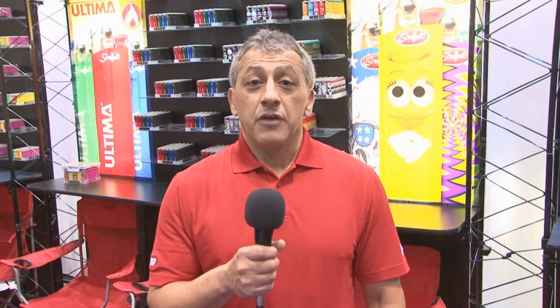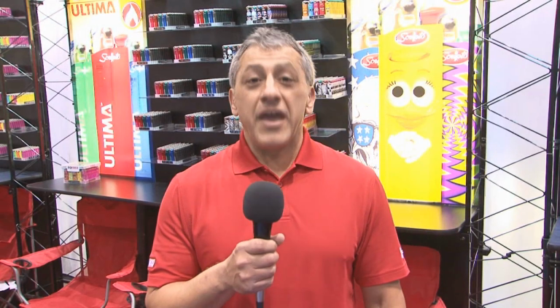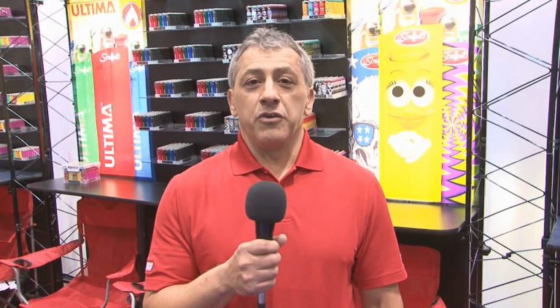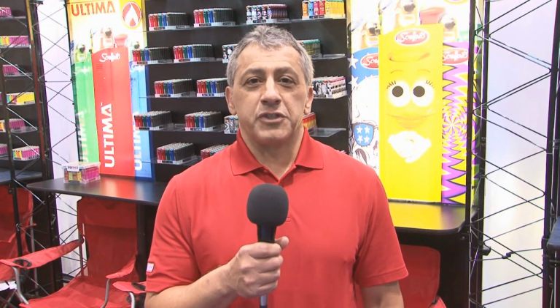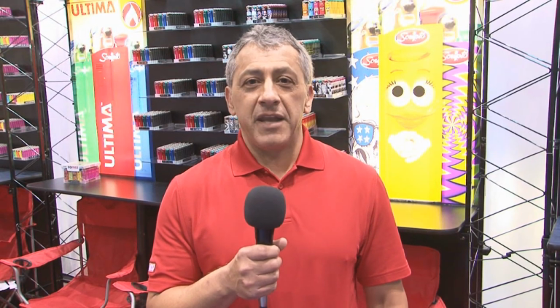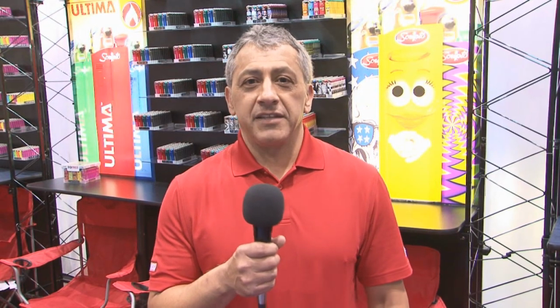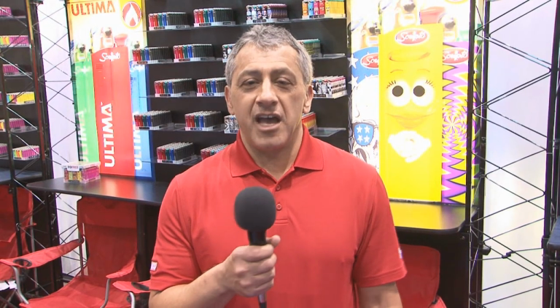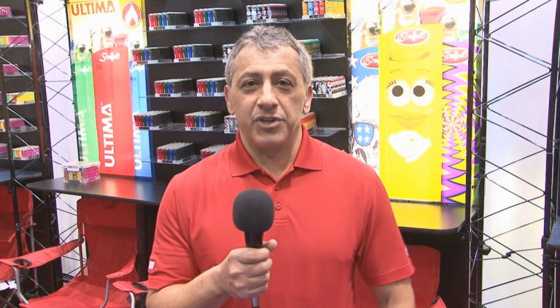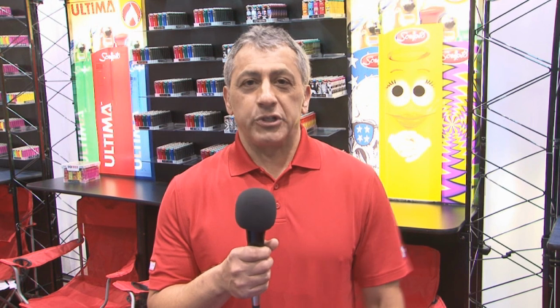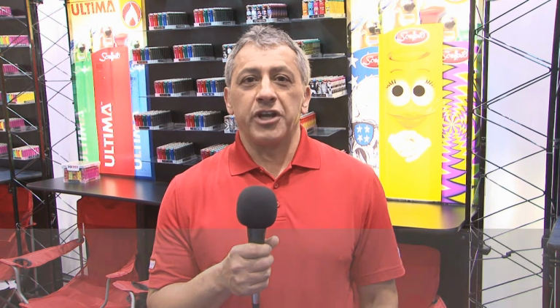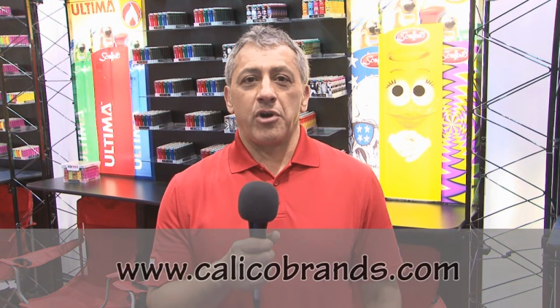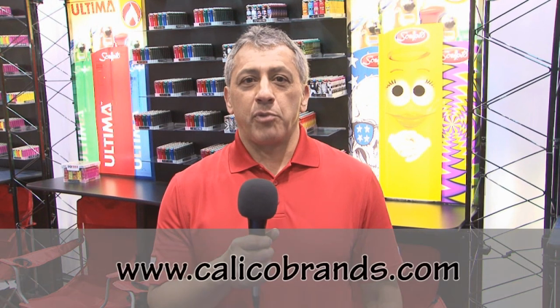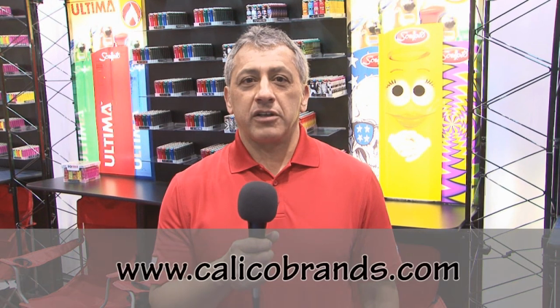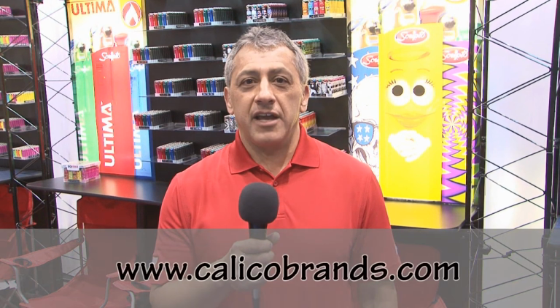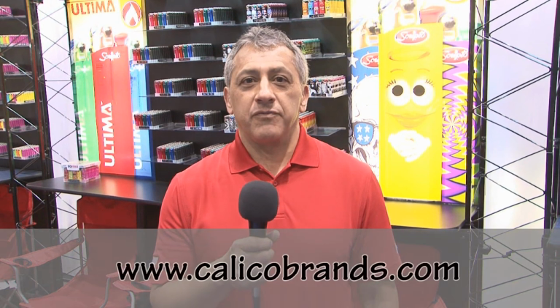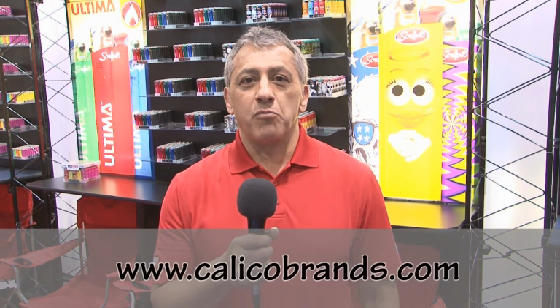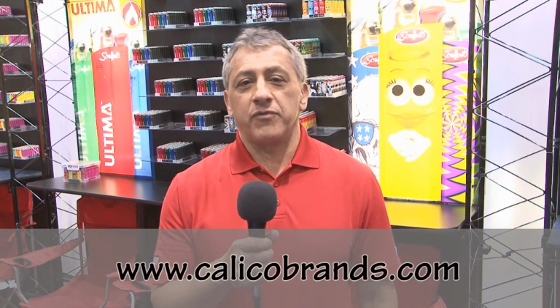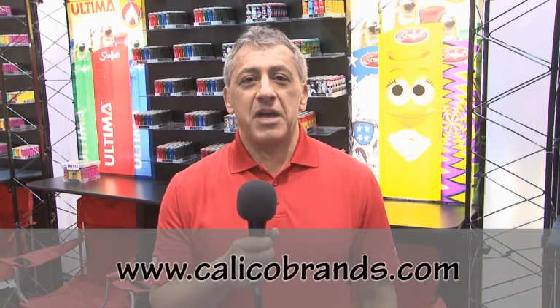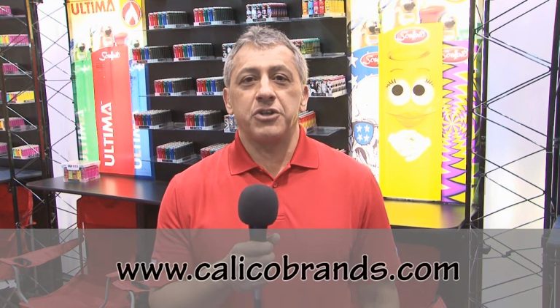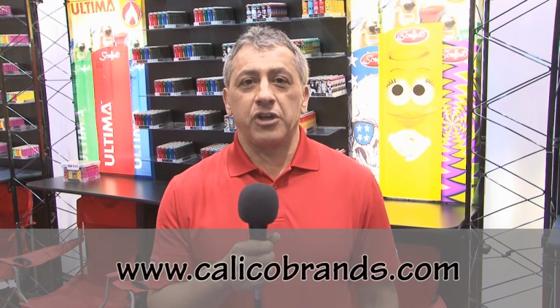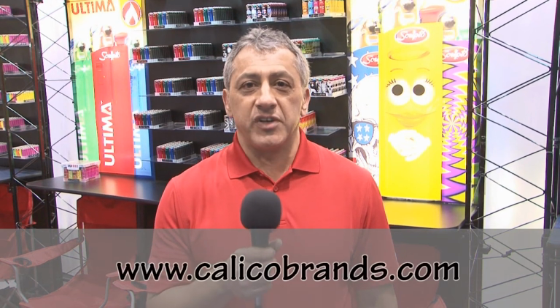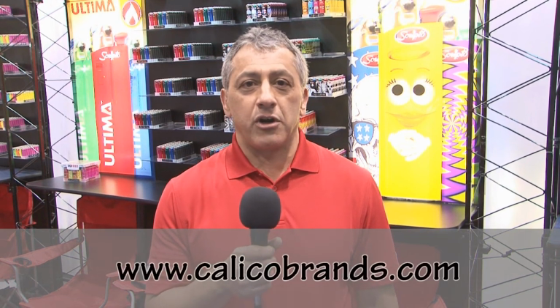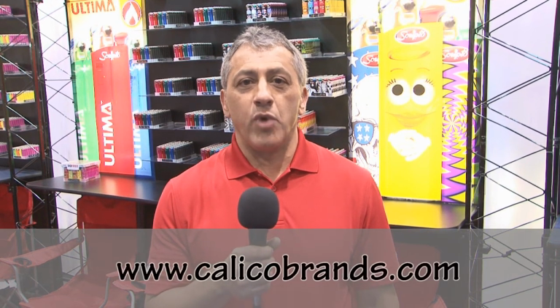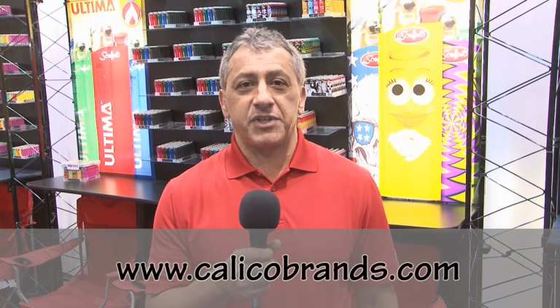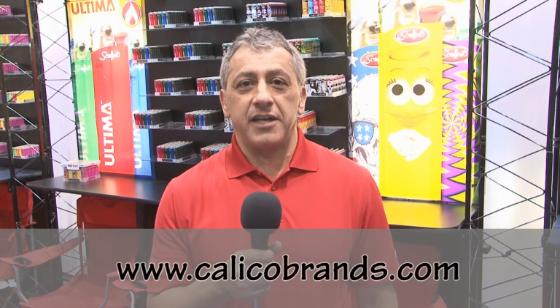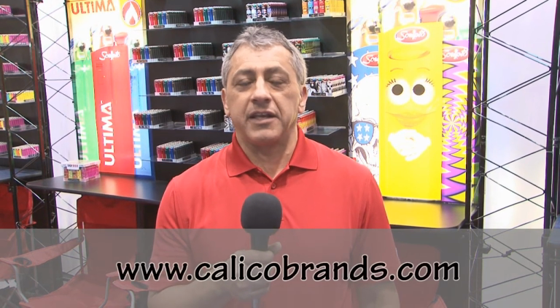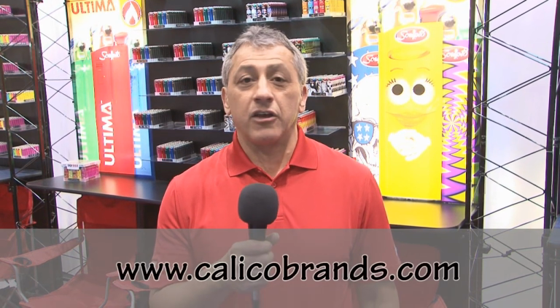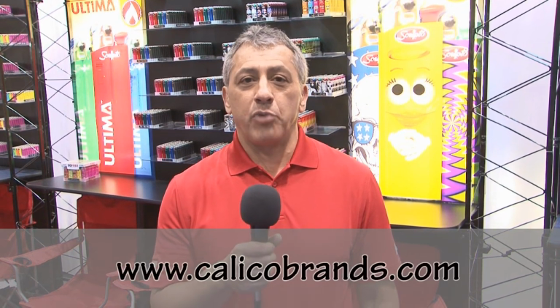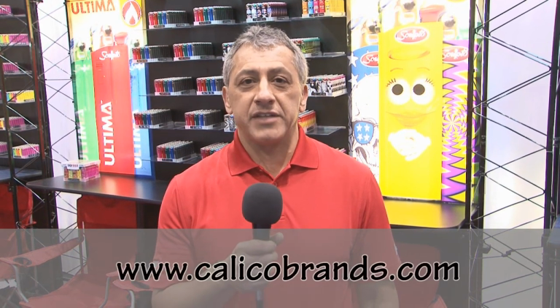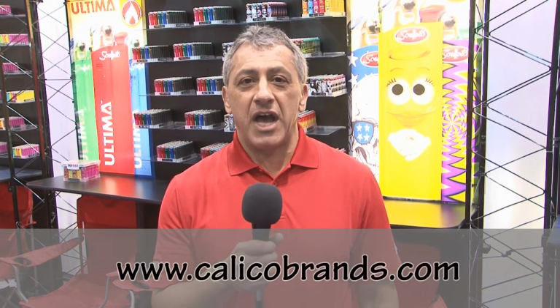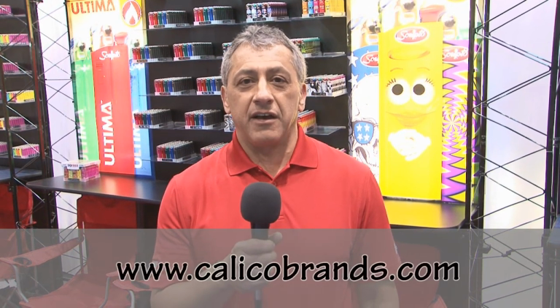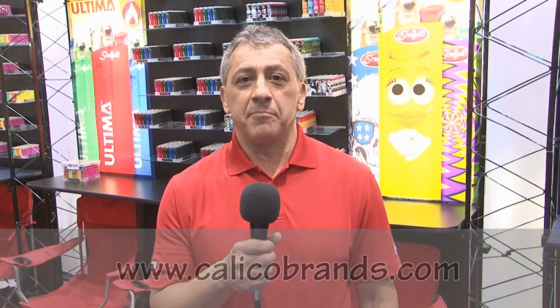Thank you for spending time with us learning about our product line. For more information you can visit our website at calicobrands.com.